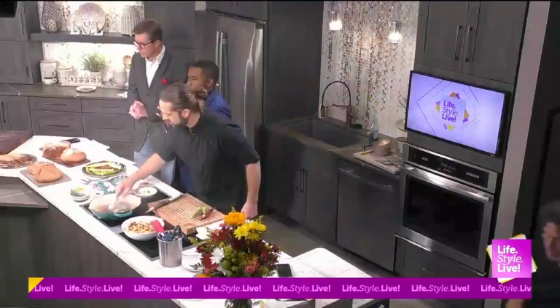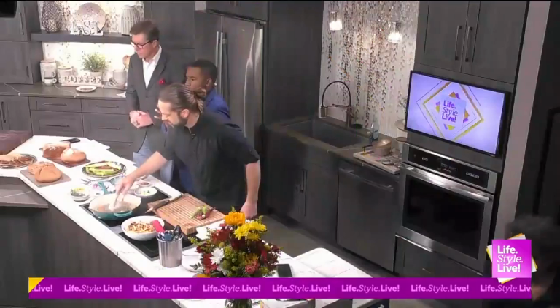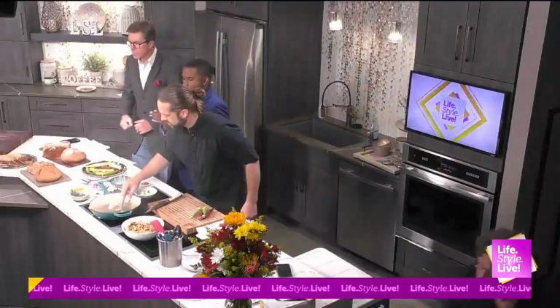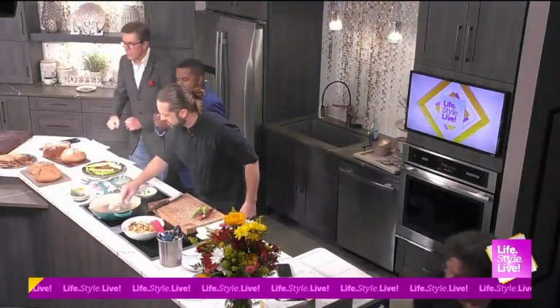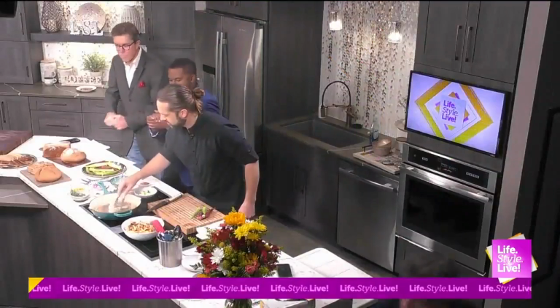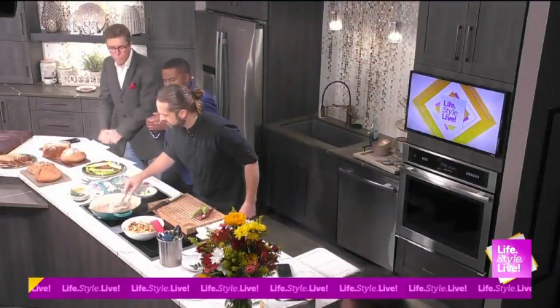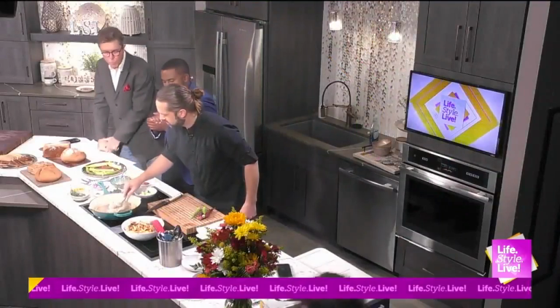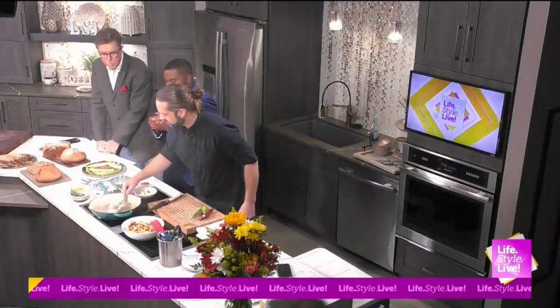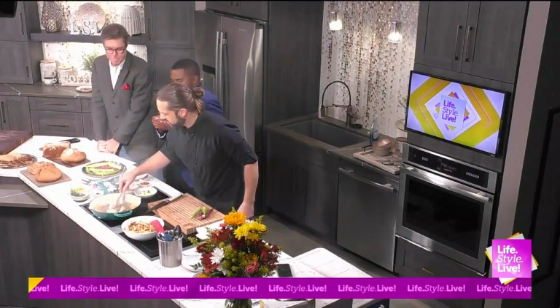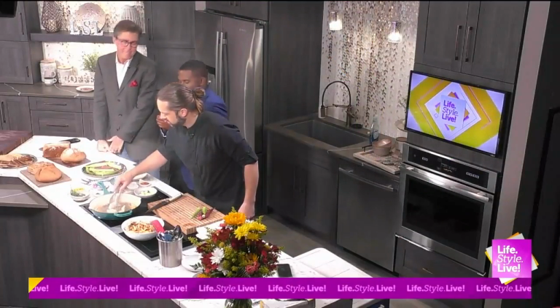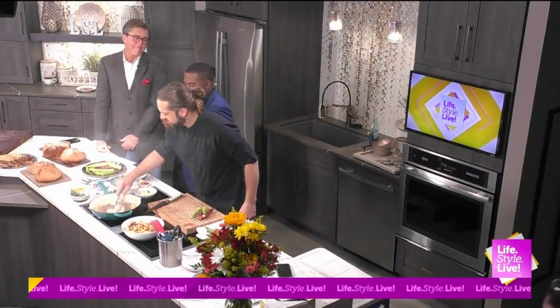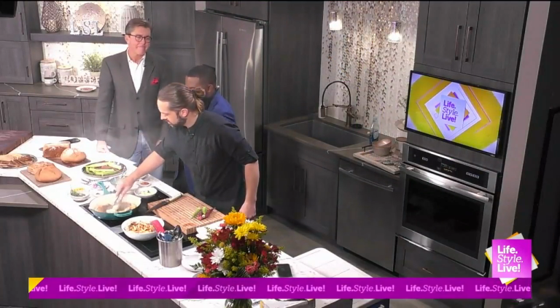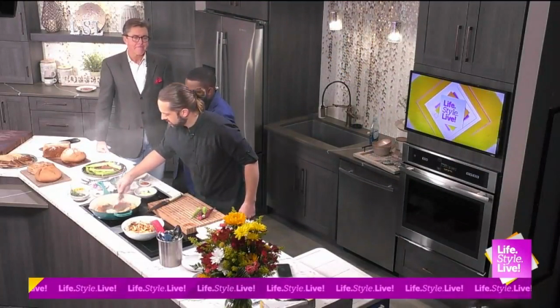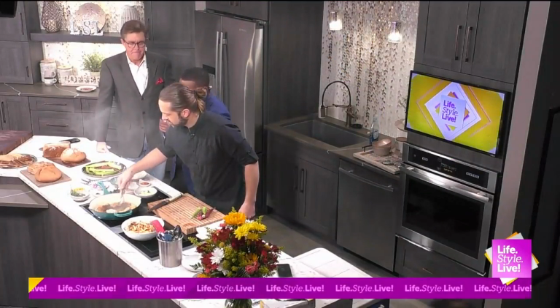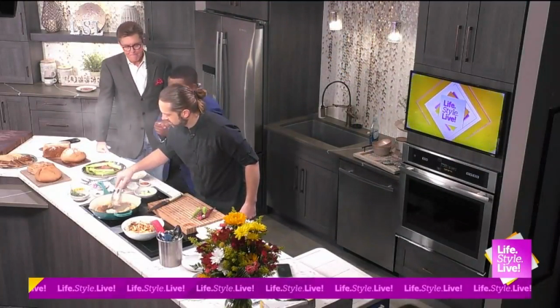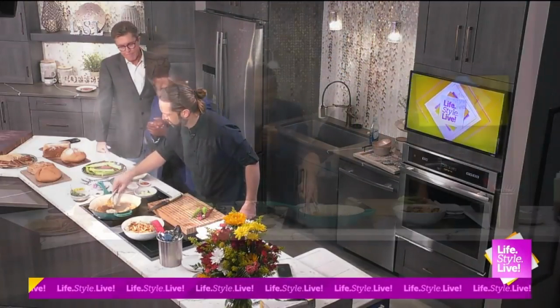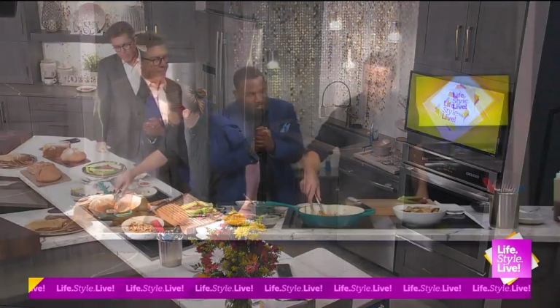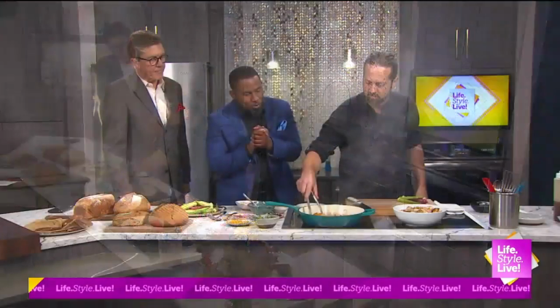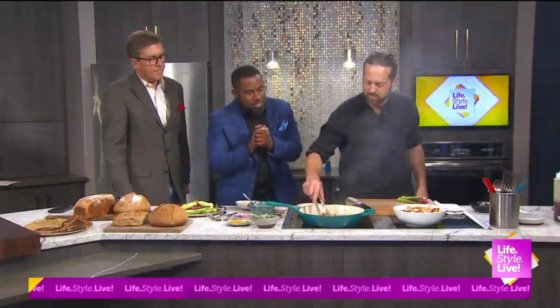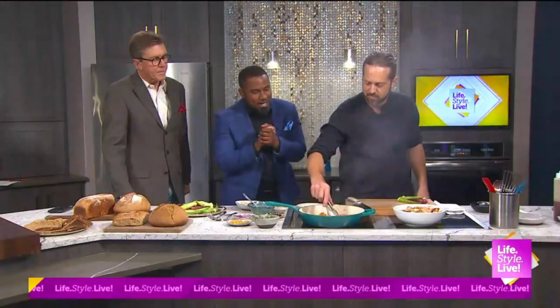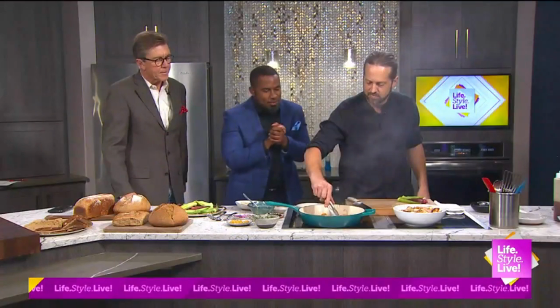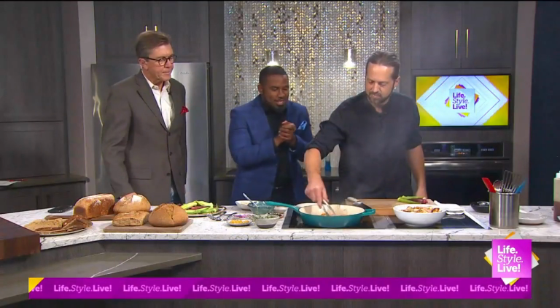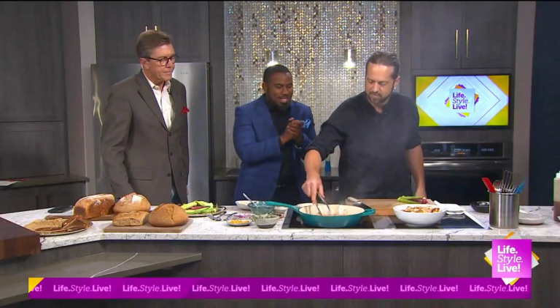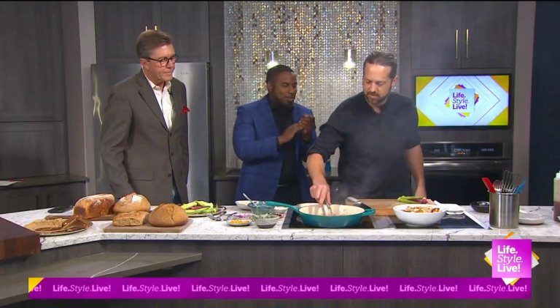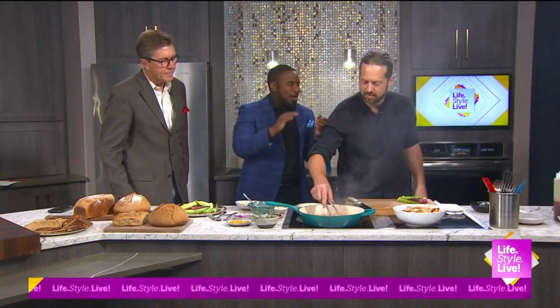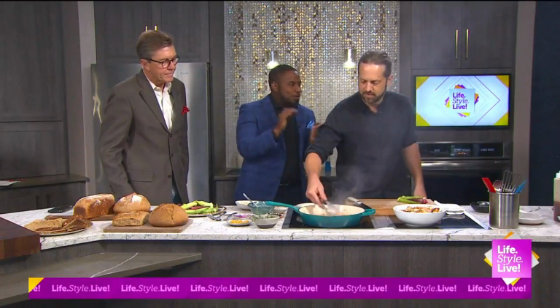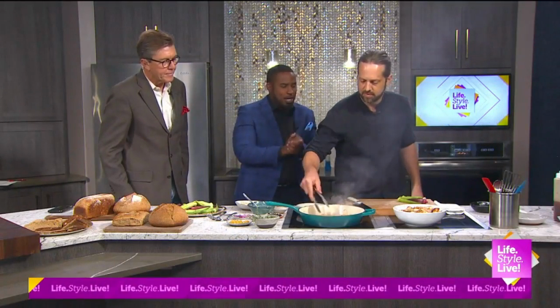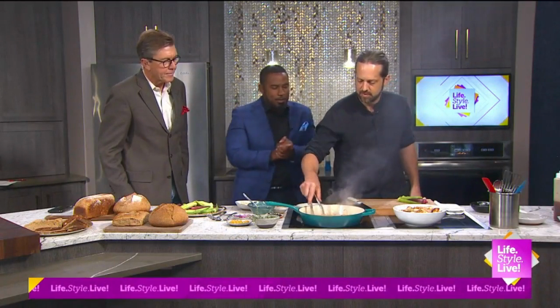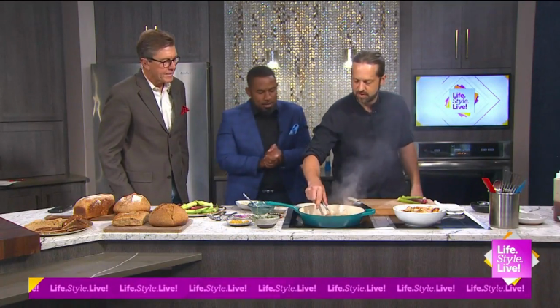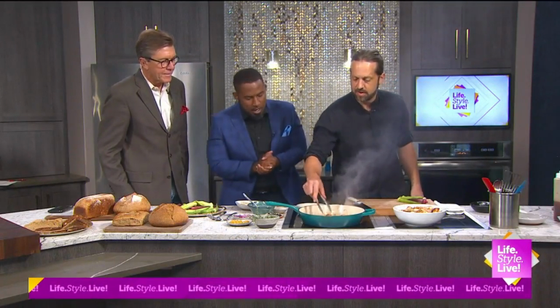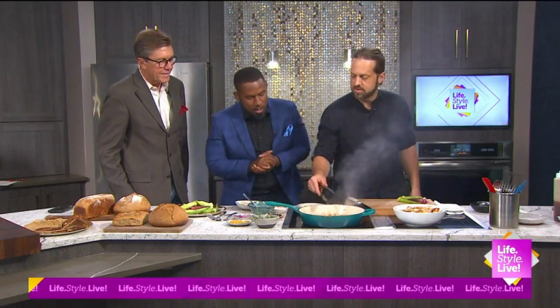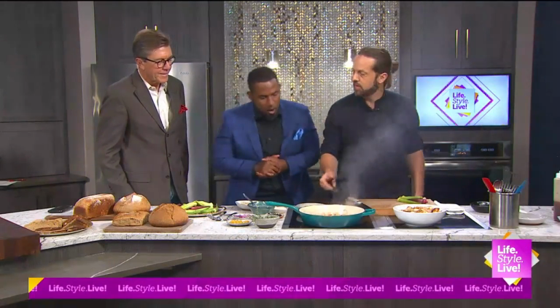Welcome back to Lifestyle Live. It's Sizzlin' in the Kitchen with JMT, Jason Michael Thomas. Yes, sir.